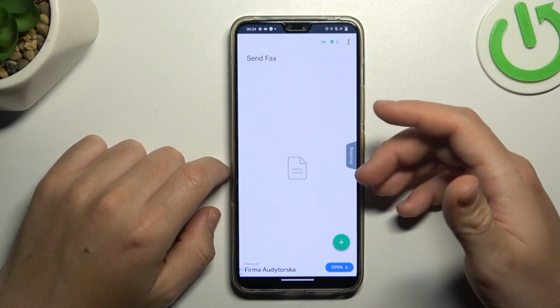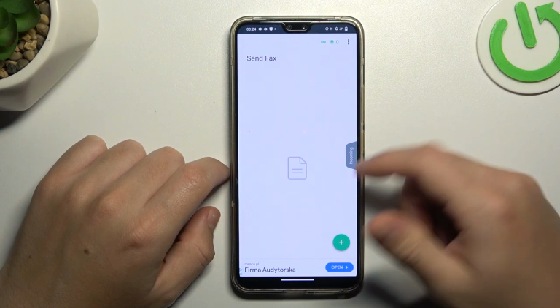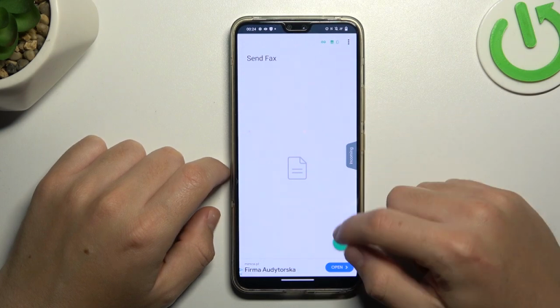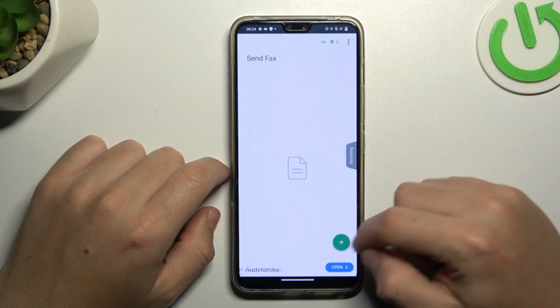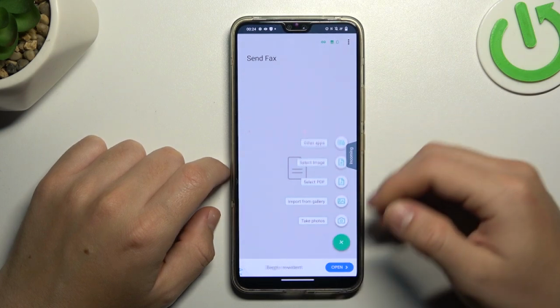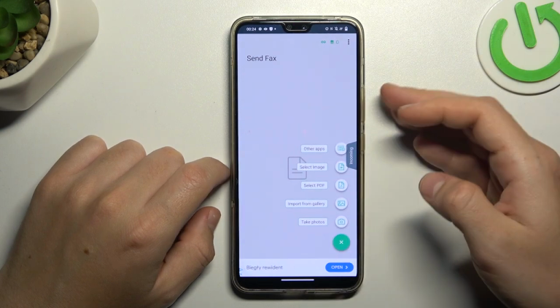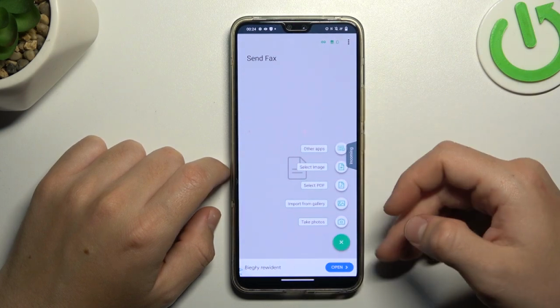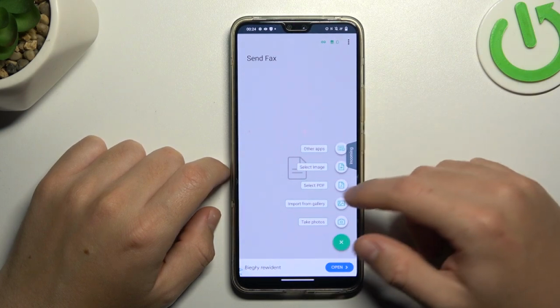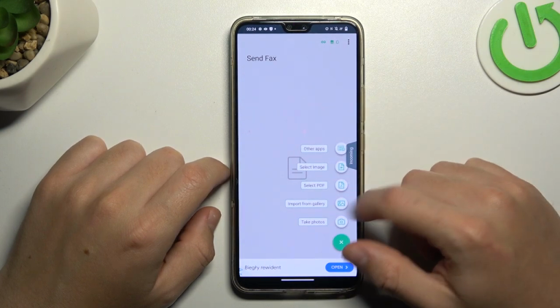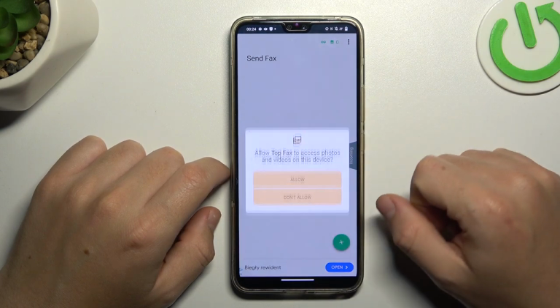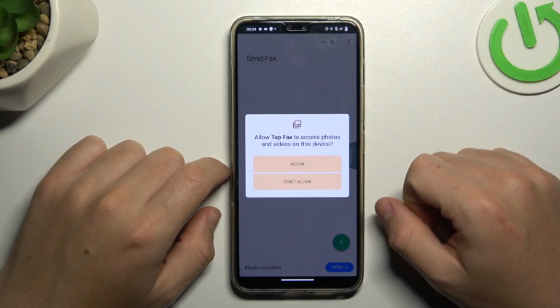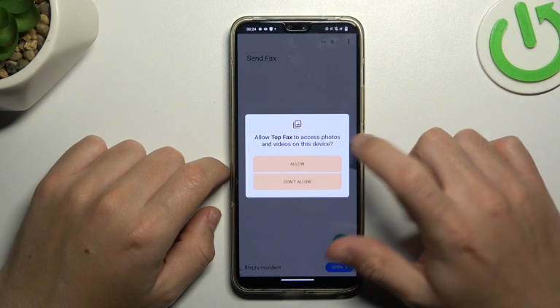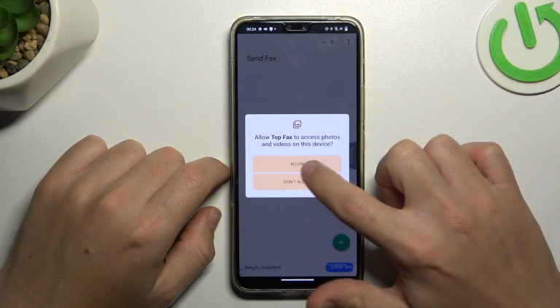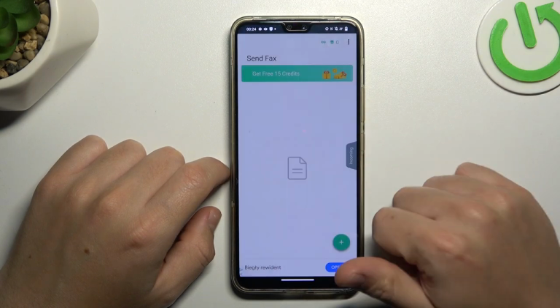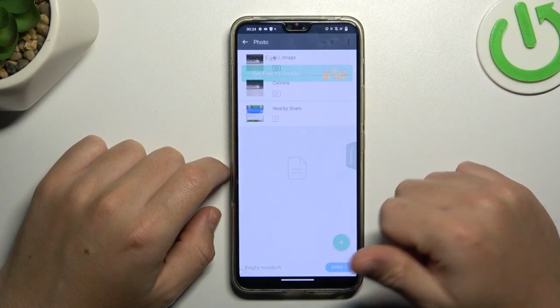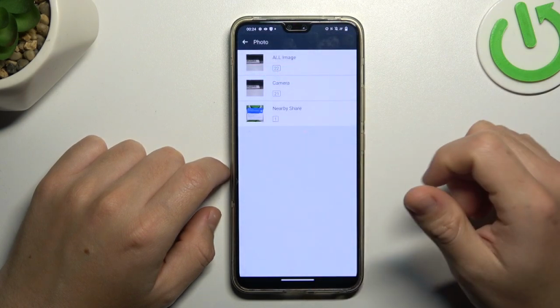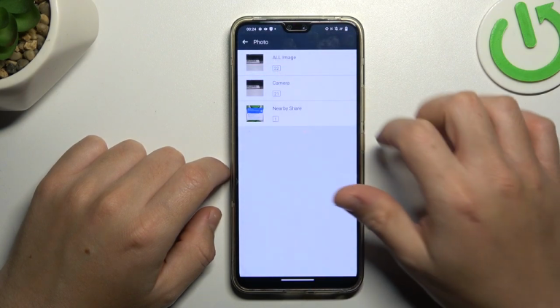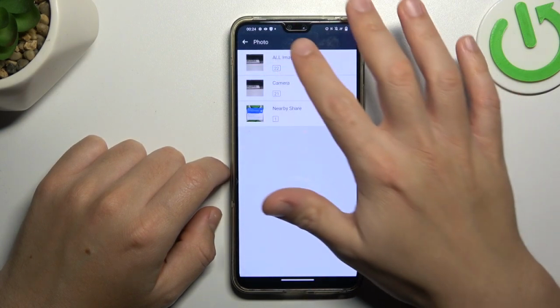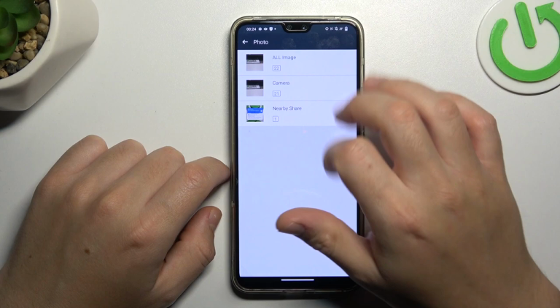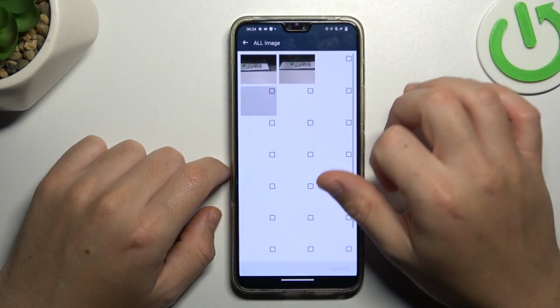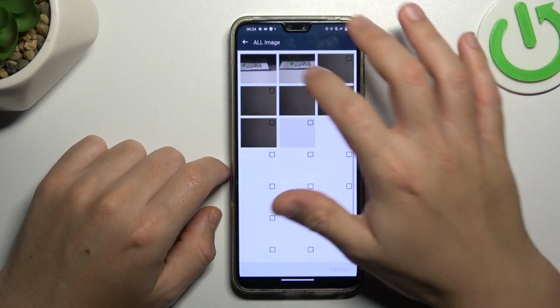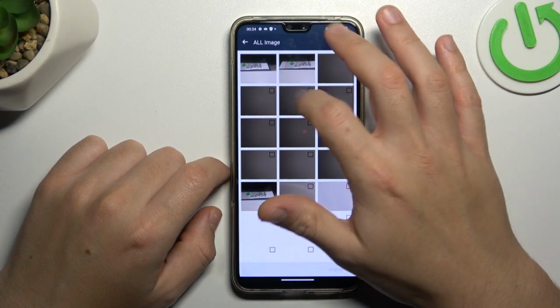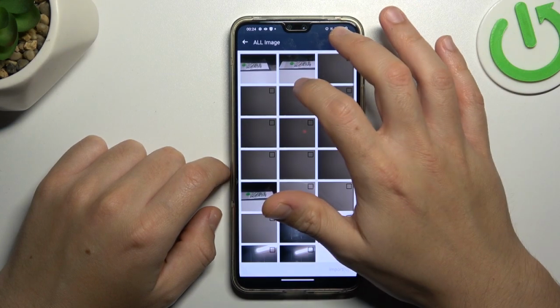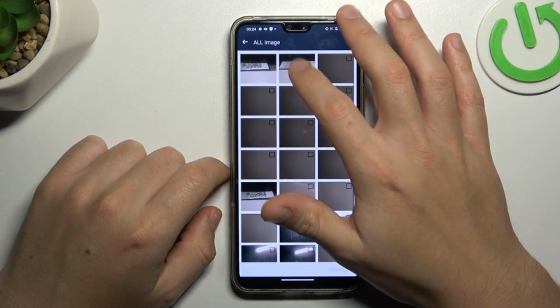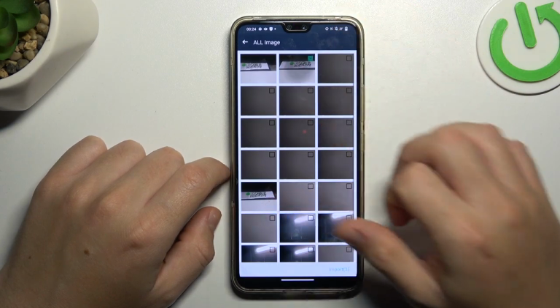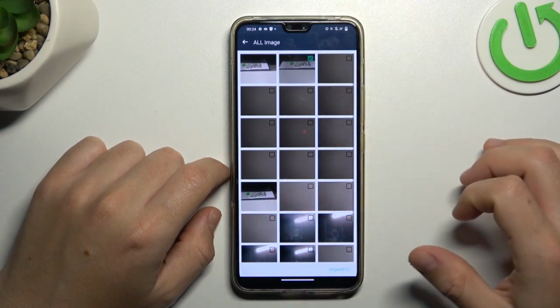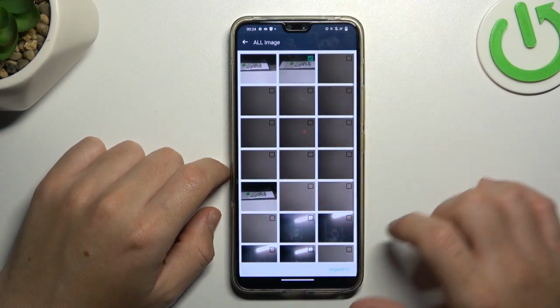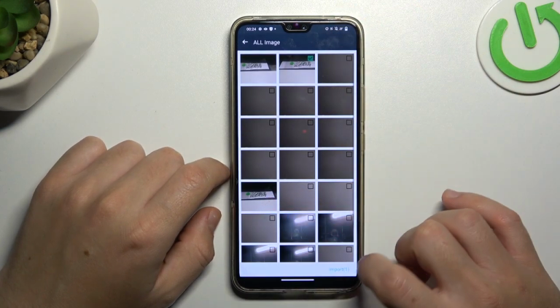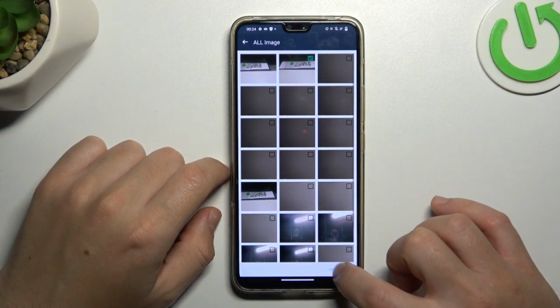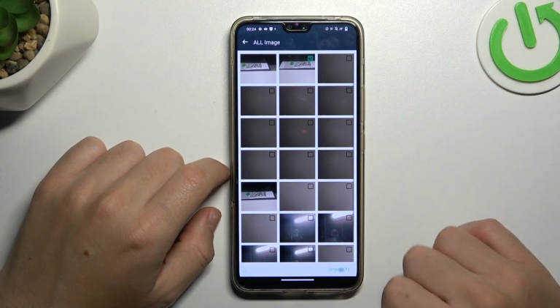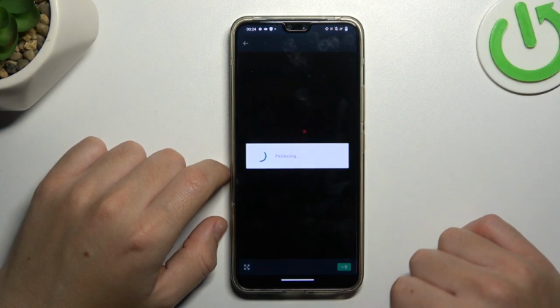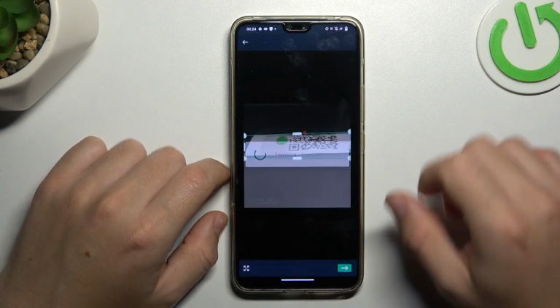Now click on the plus and choose to search the free document. I'm going to pick something in my gallery, like this photo for example, and click on import.